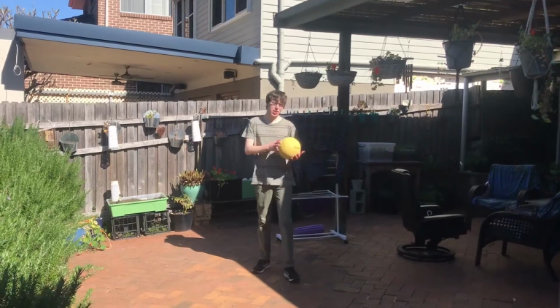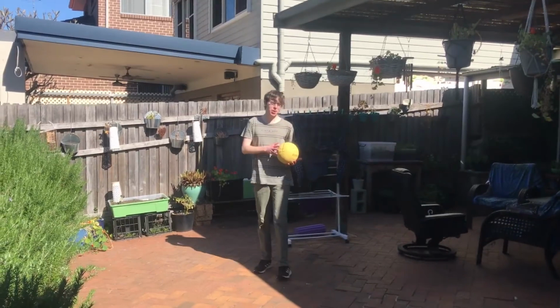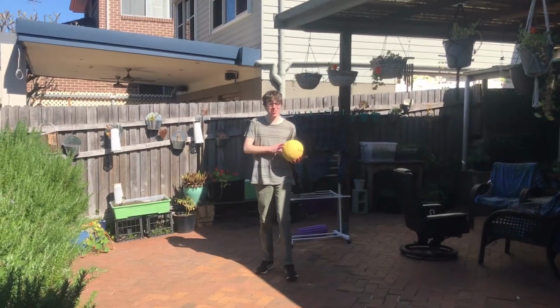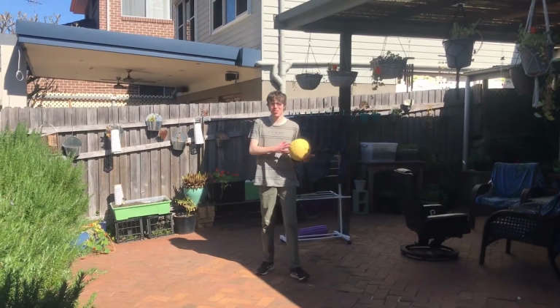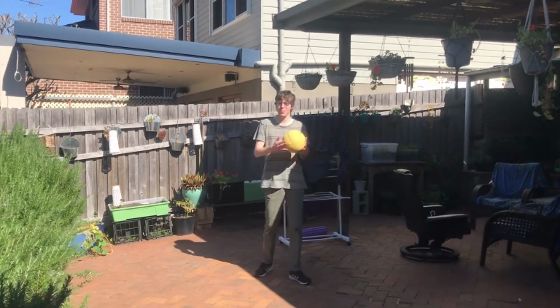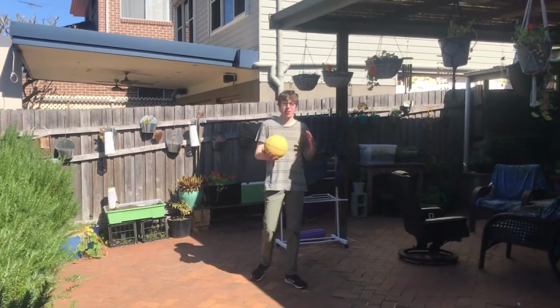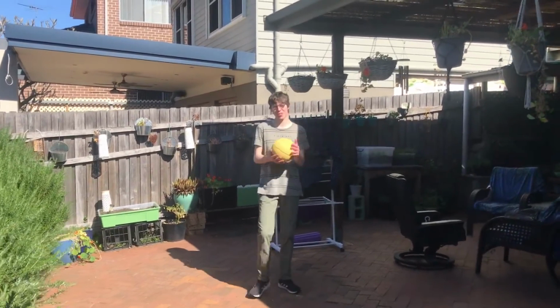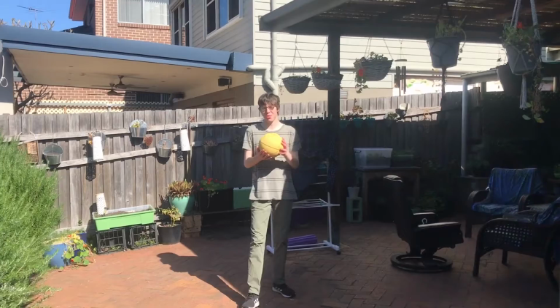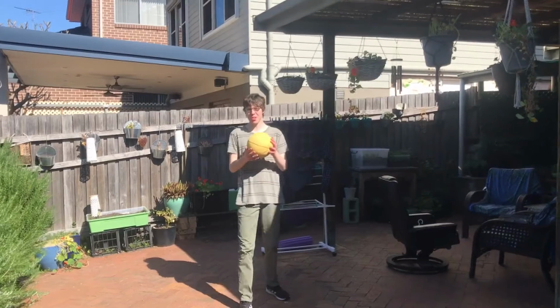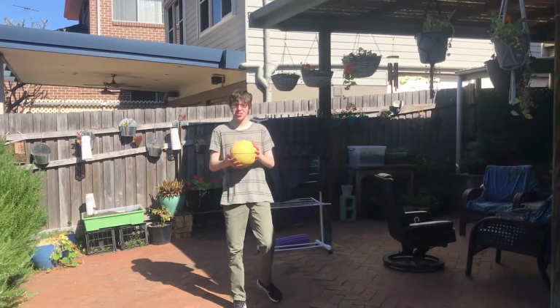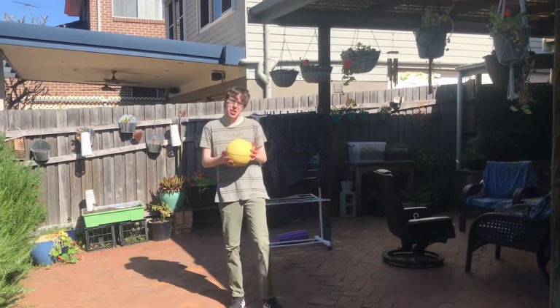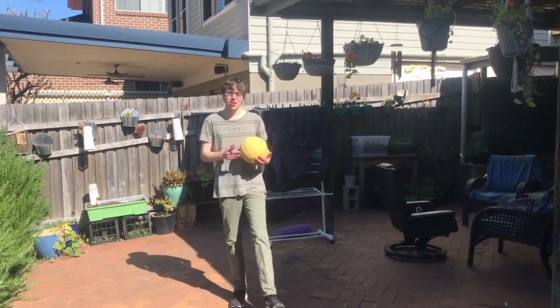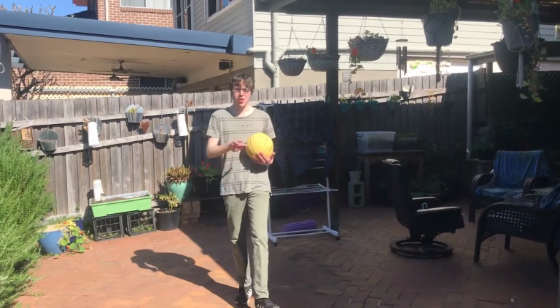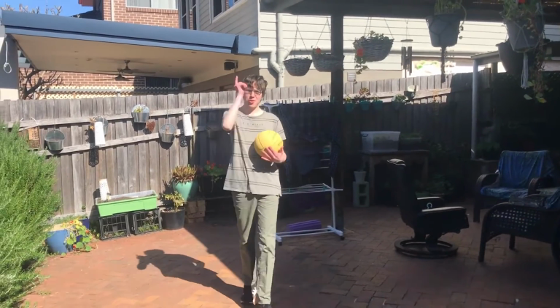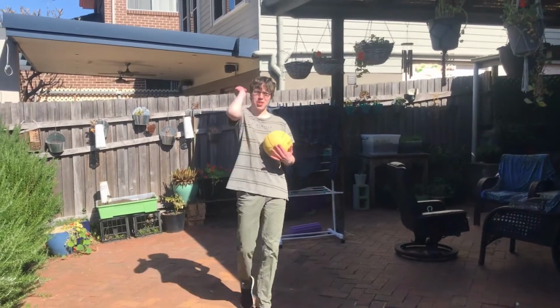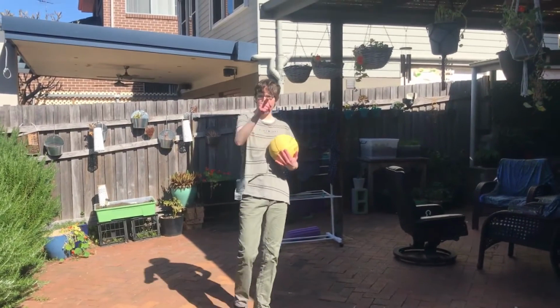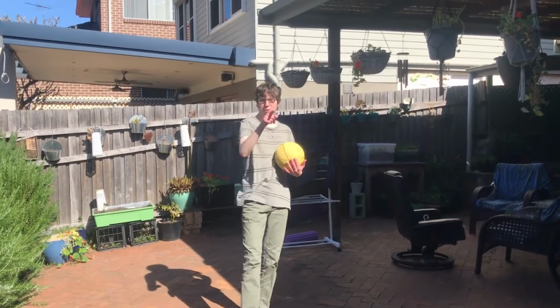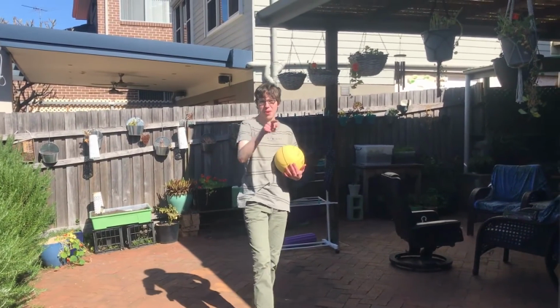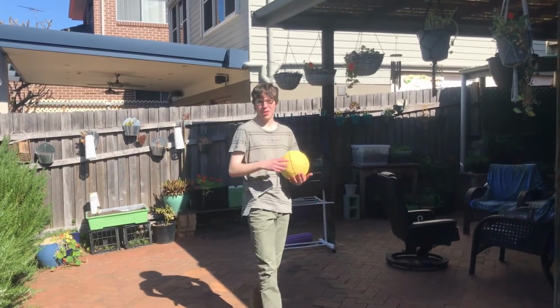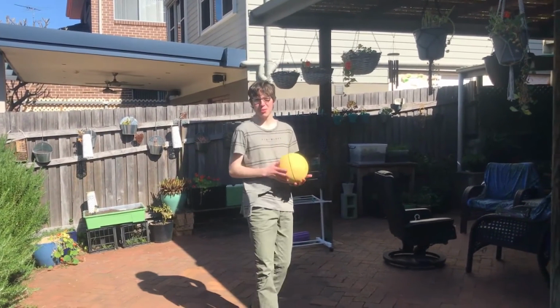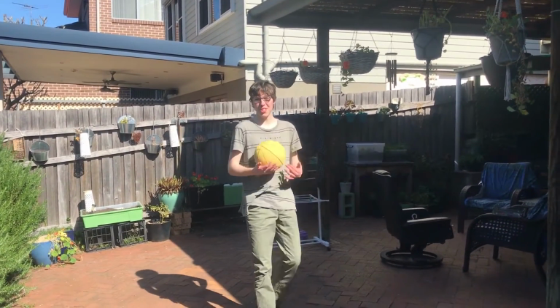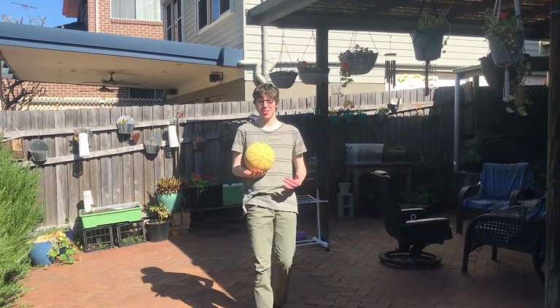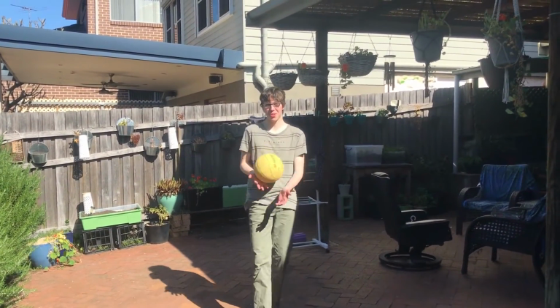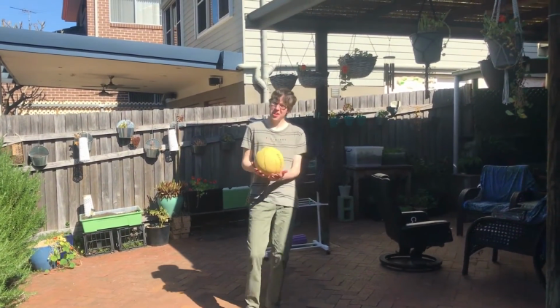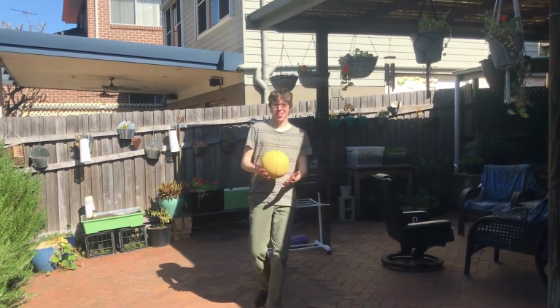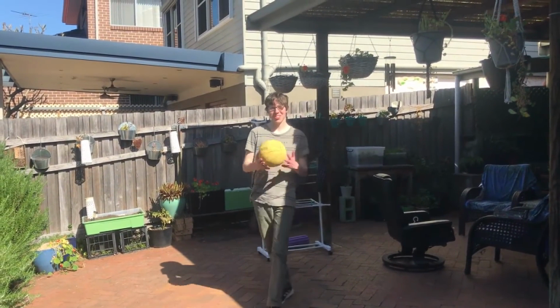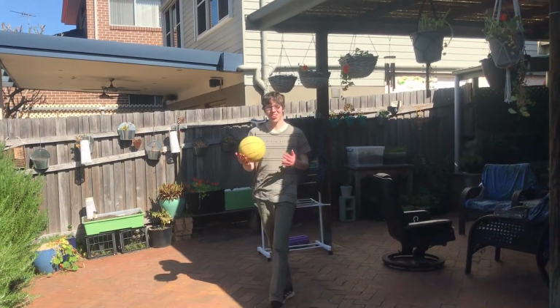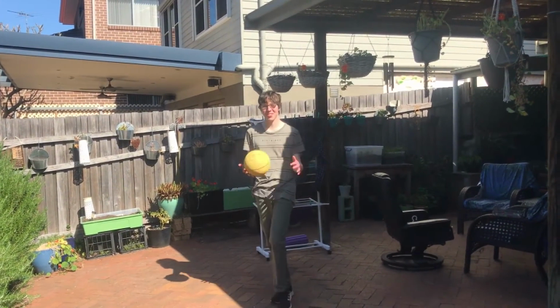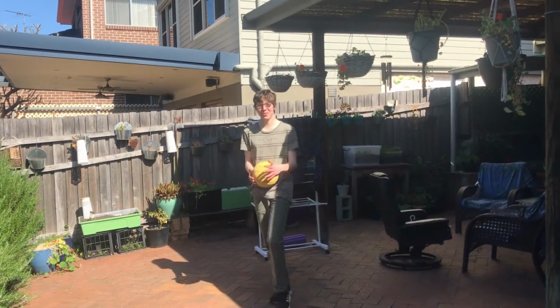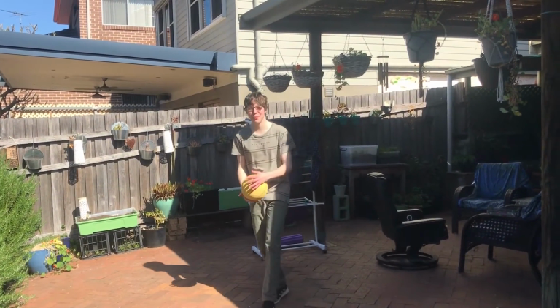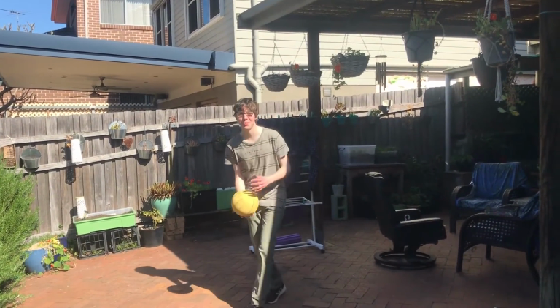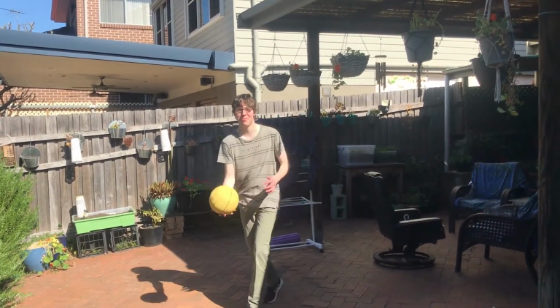Anyways guys, I hope you've learned some things and hopefully you can be a basketball legend too. Catch you guys and look what you've learned.